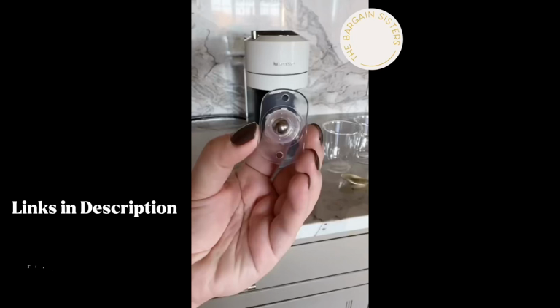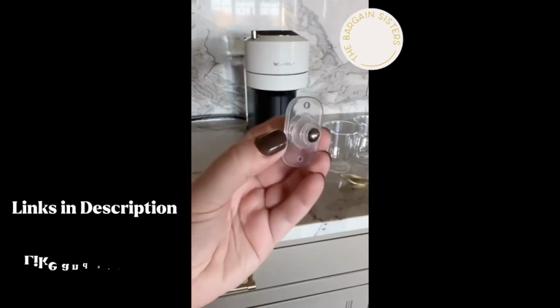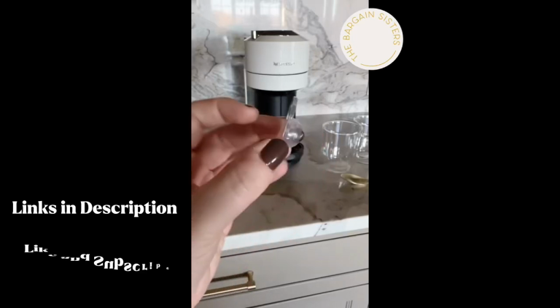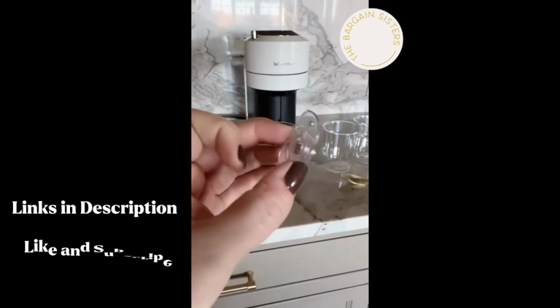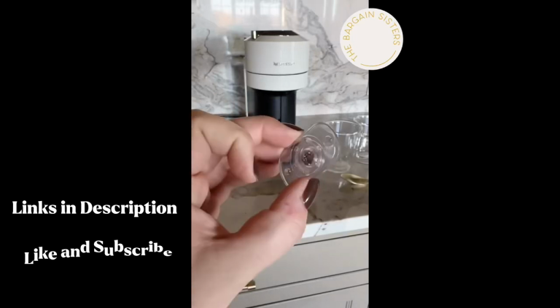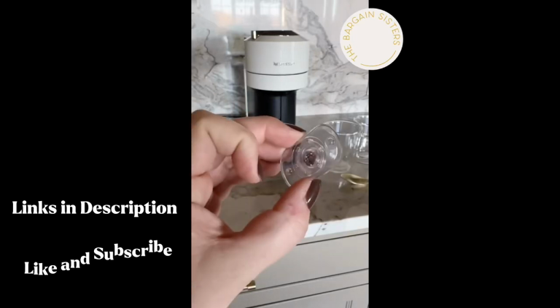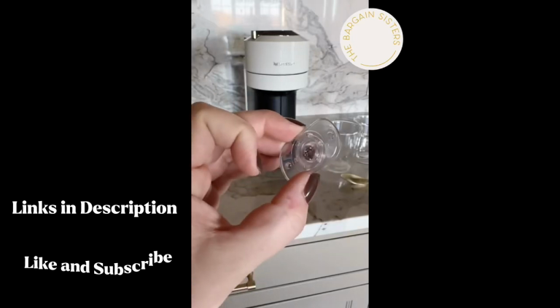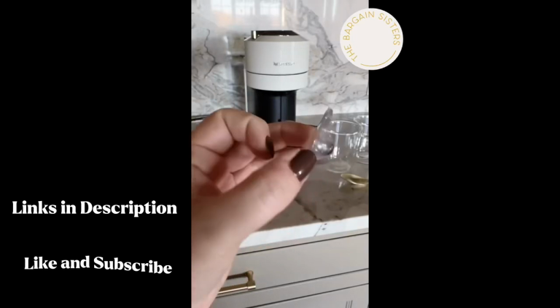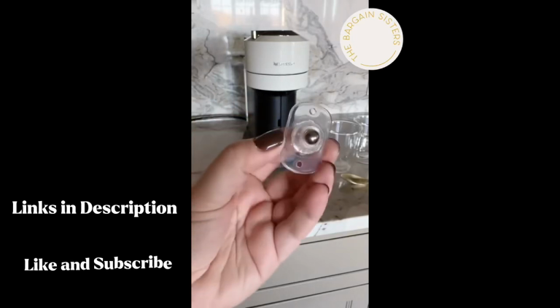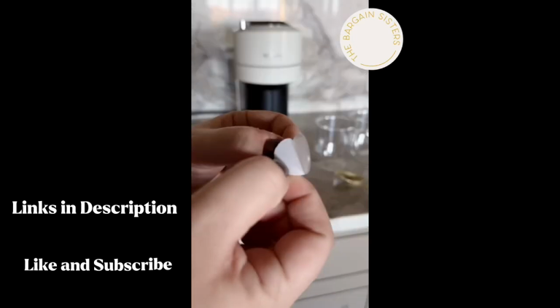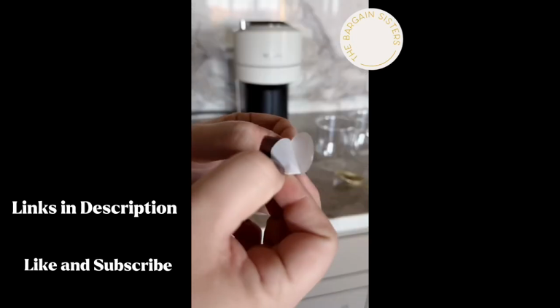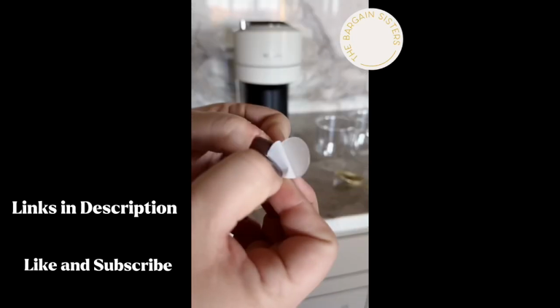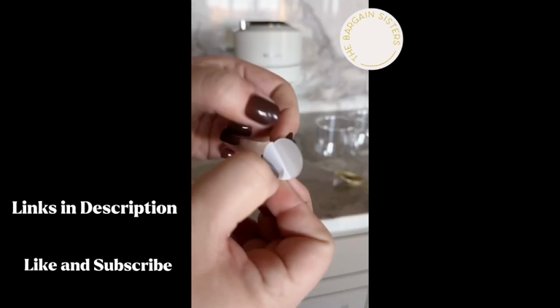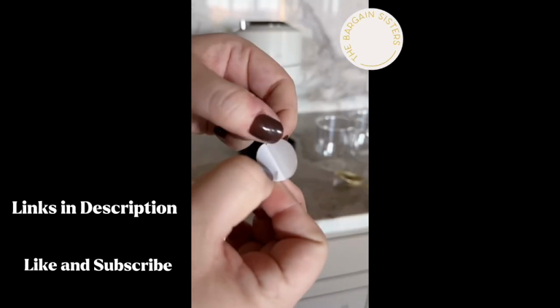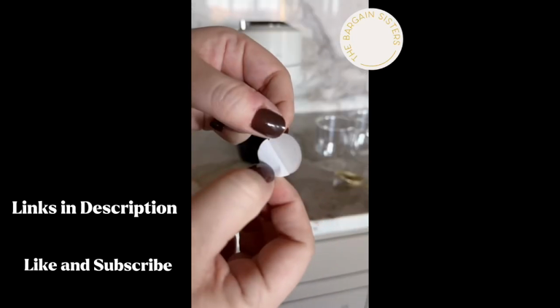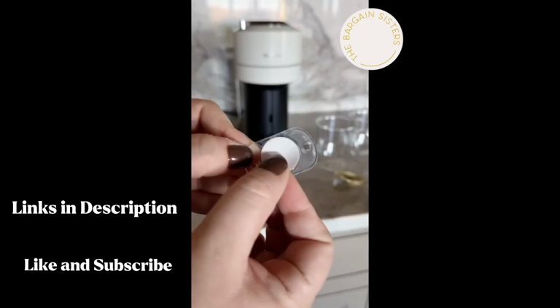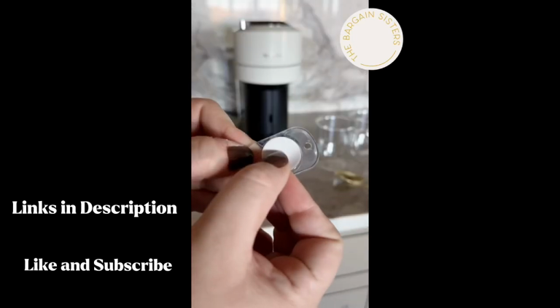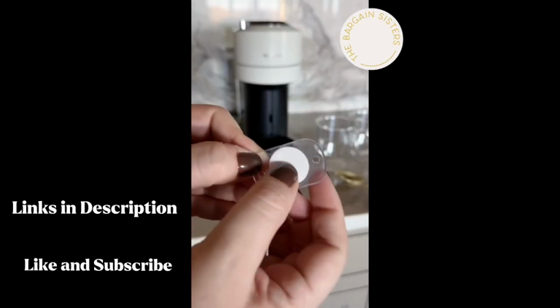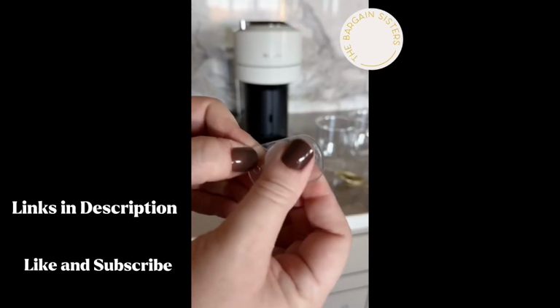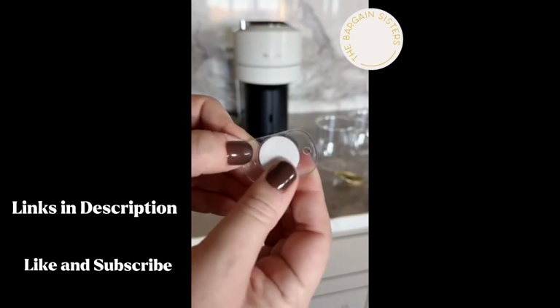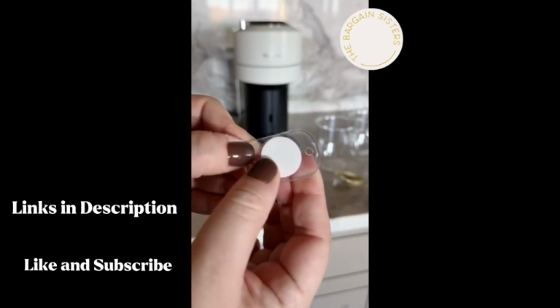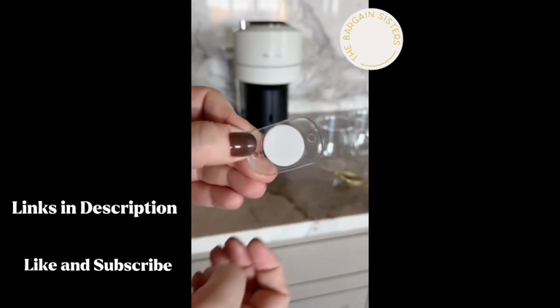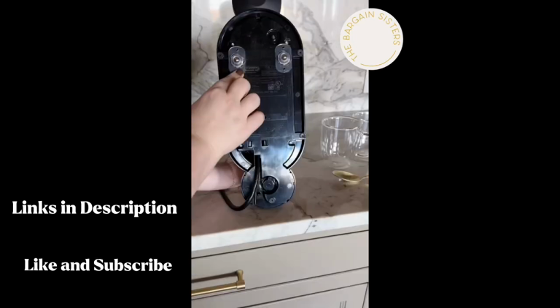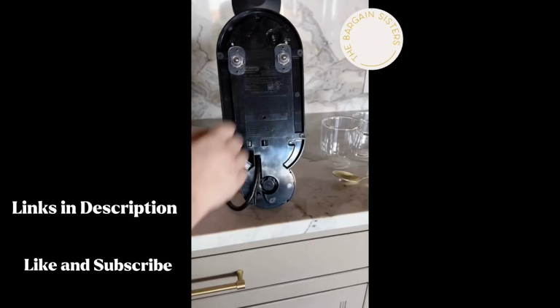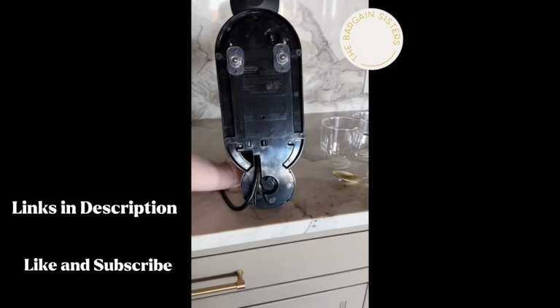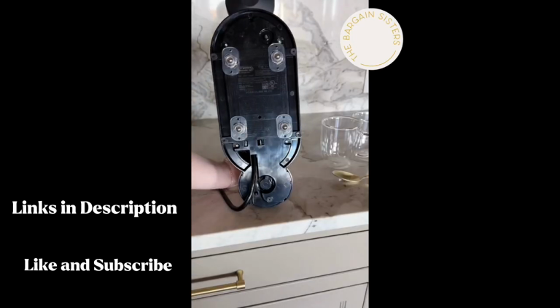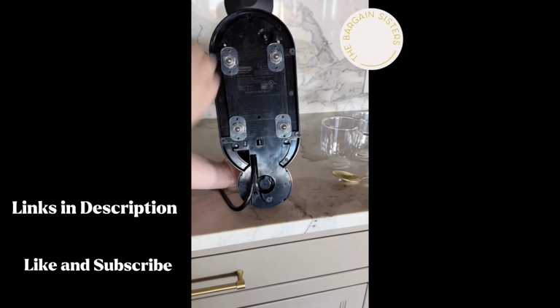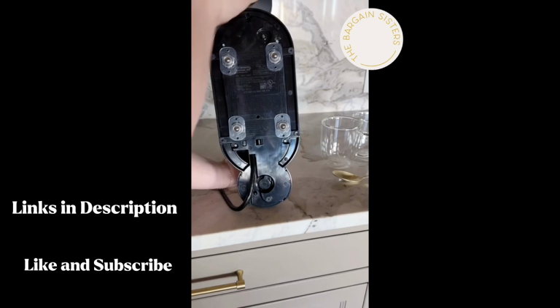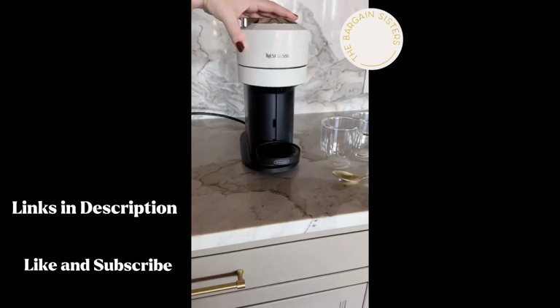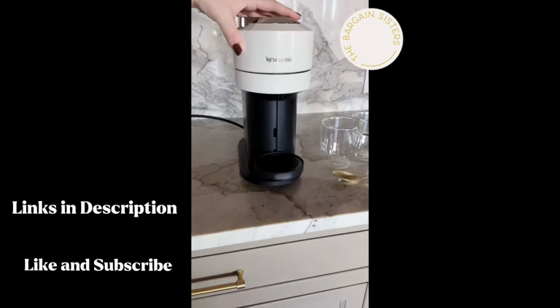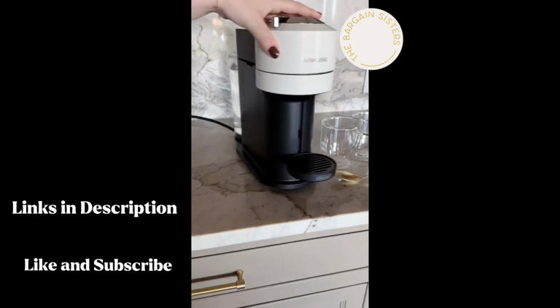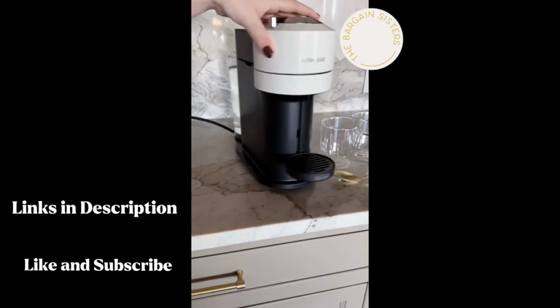These casters are perfect for any small appliance you move regularly. Just put them on the bottom and you're good to go with easy movement.